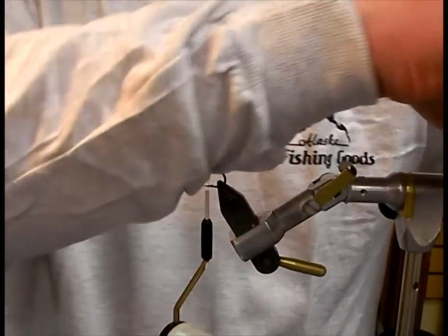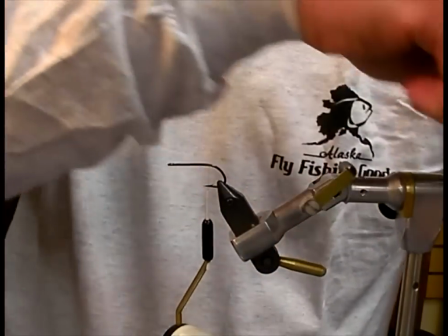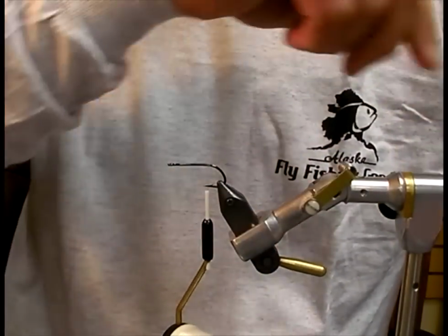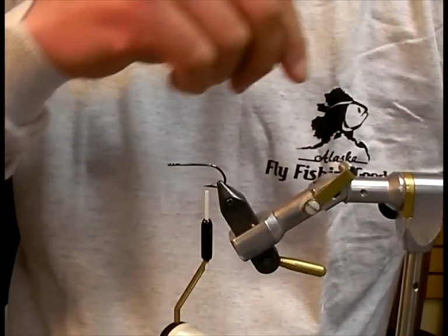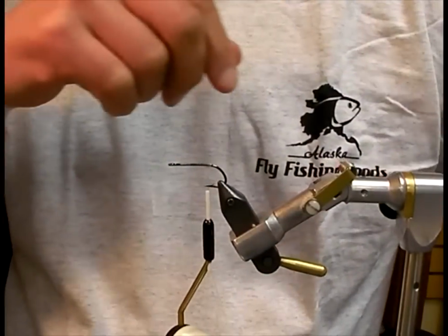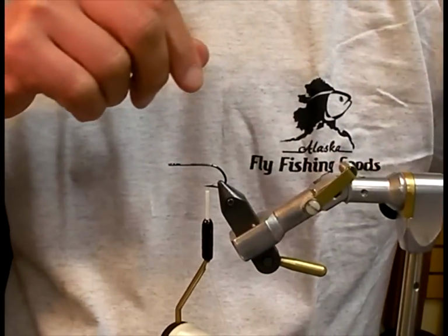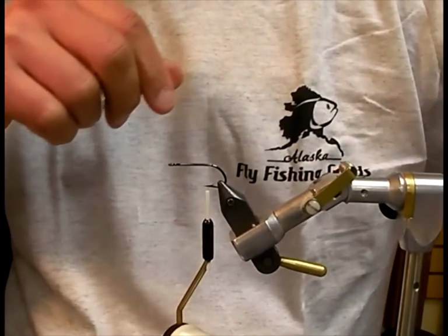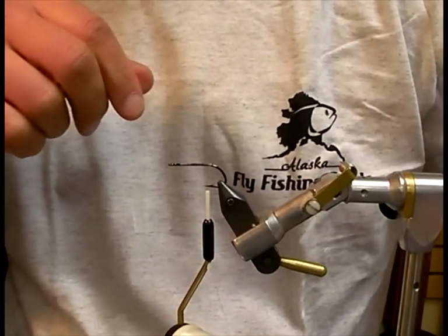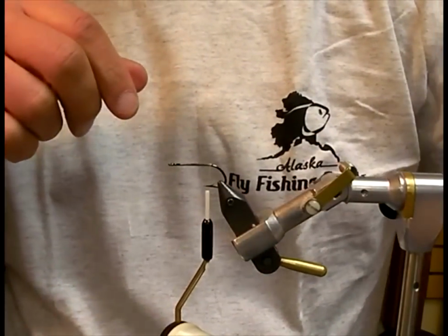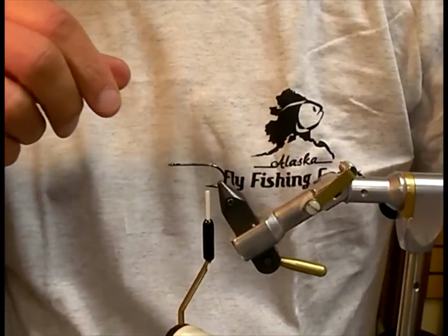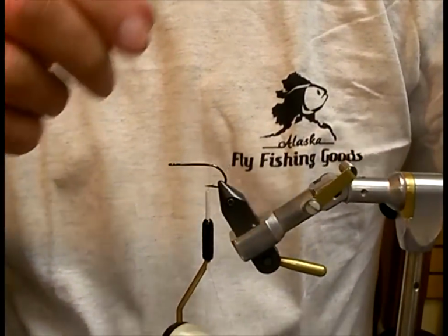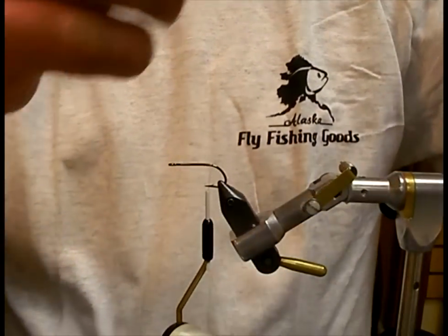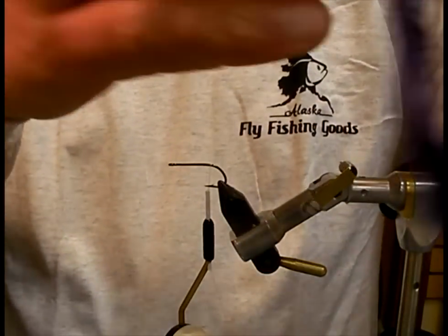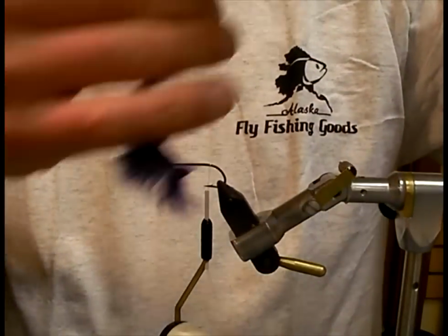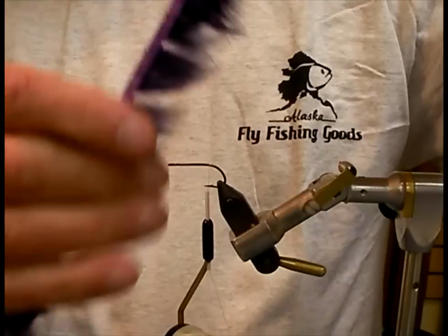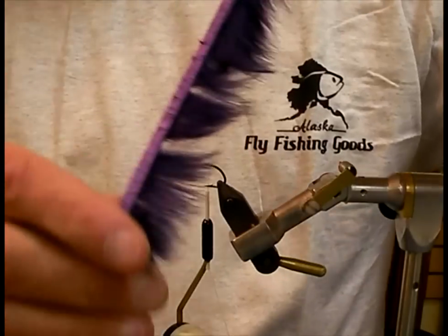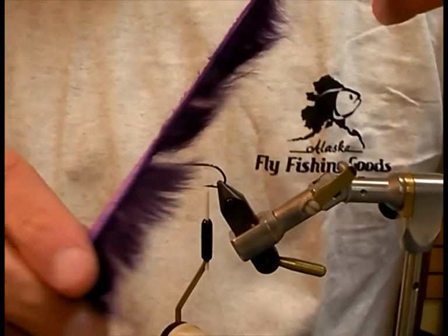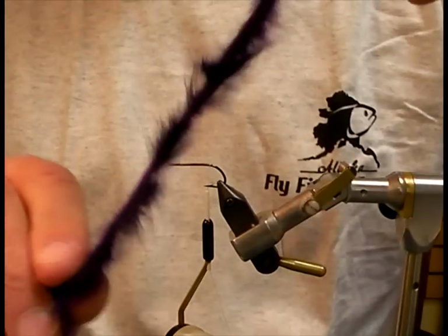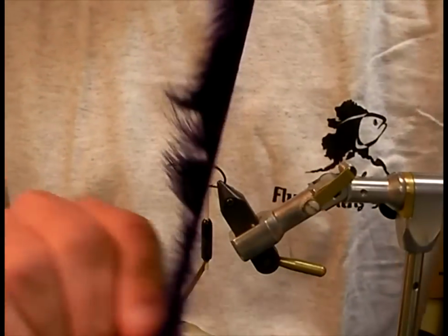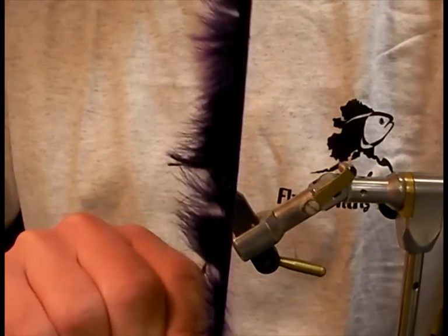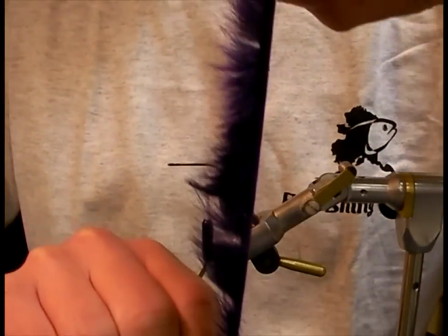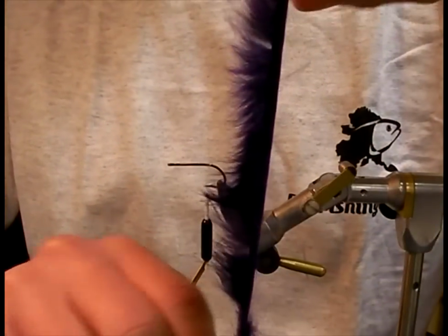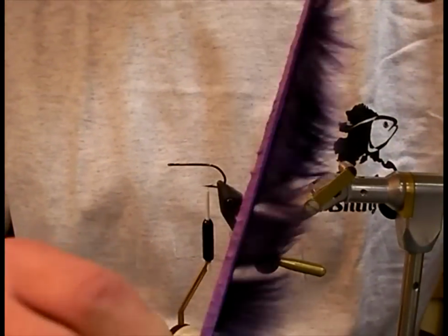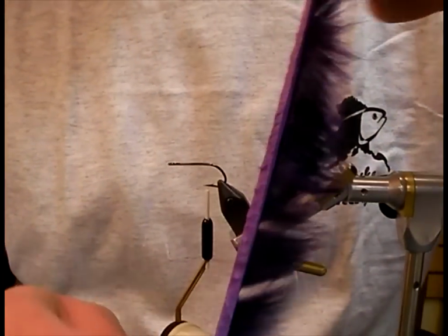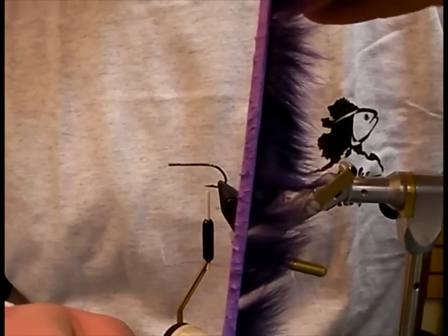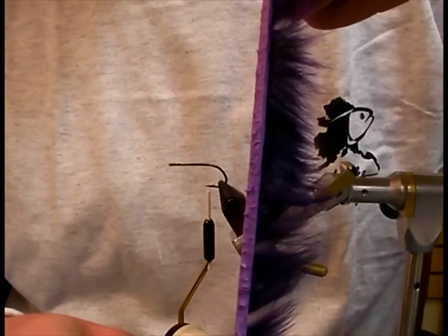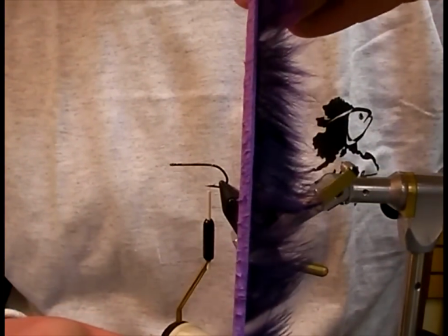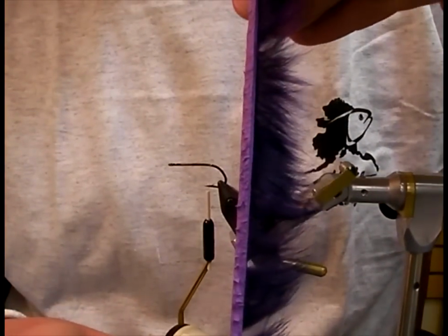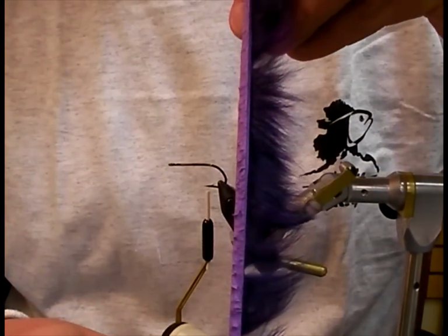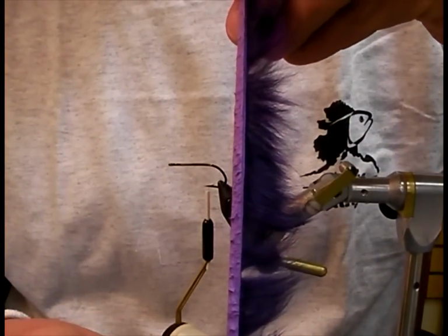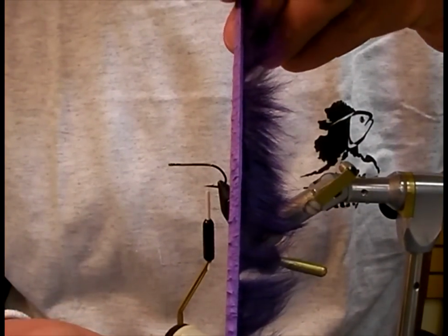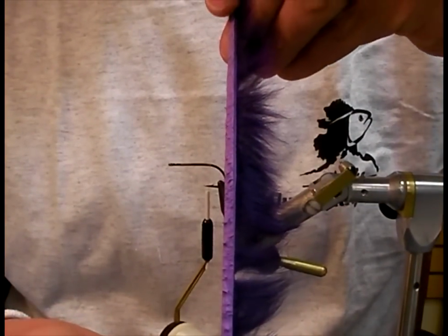The body calls for a cross cut rabbit, where the fur runs perpendicular to the leather.